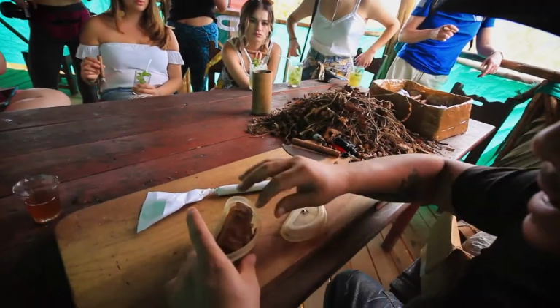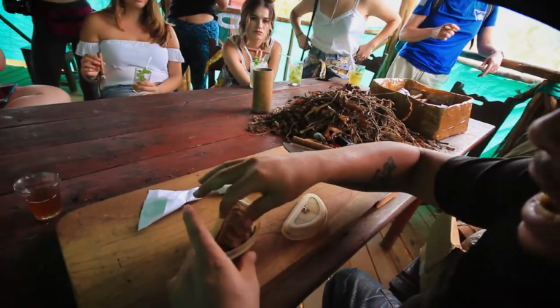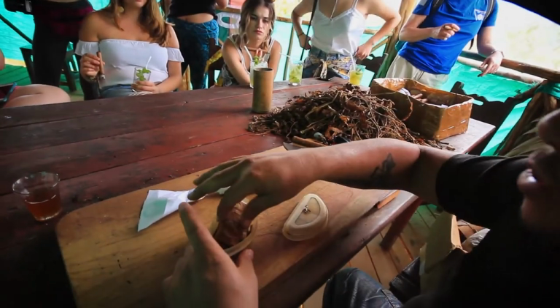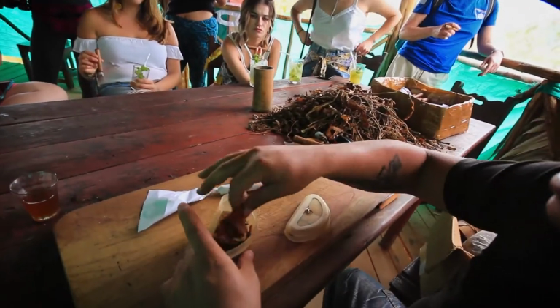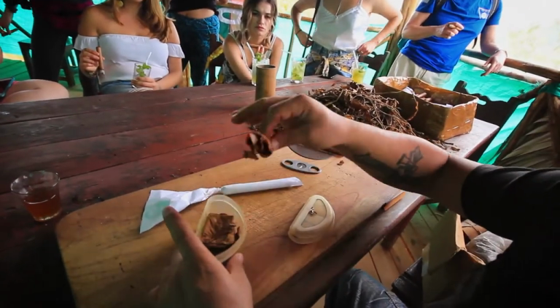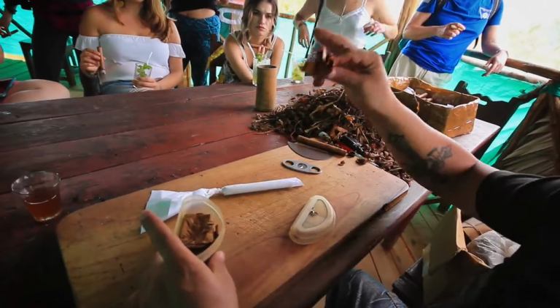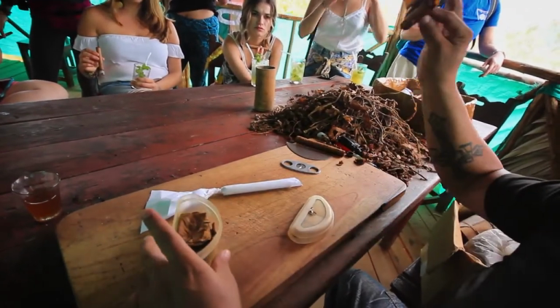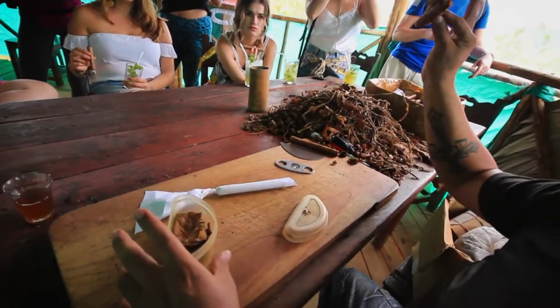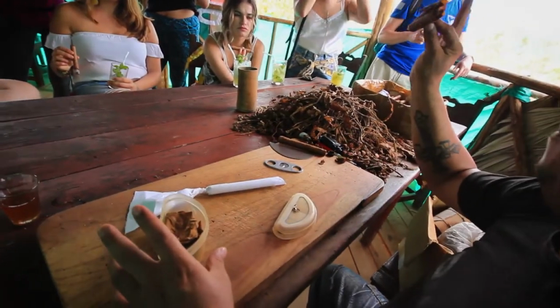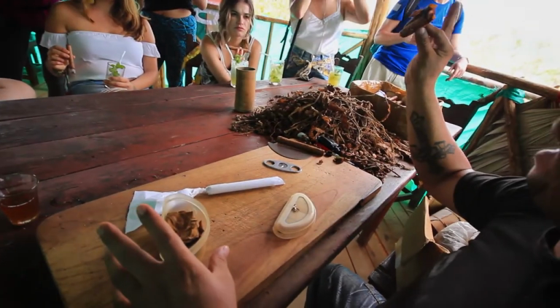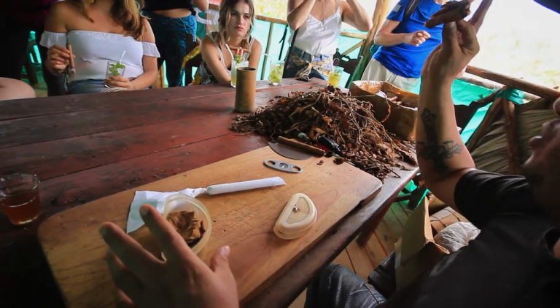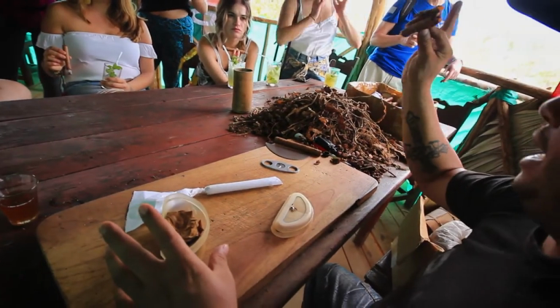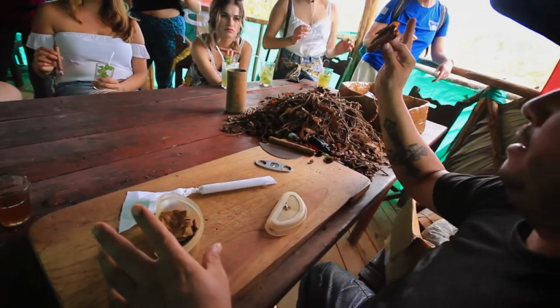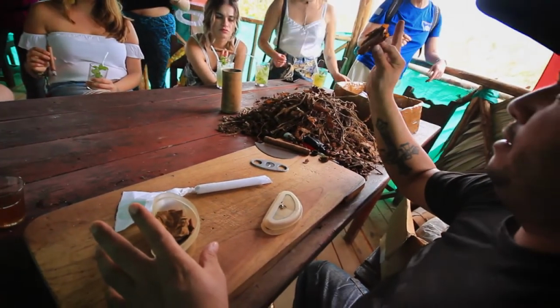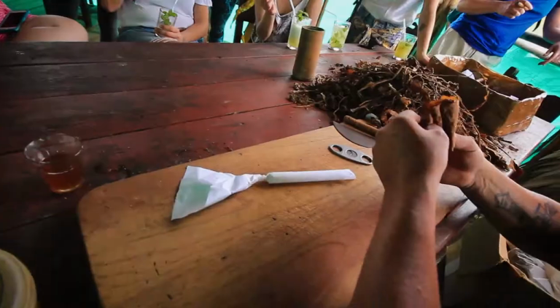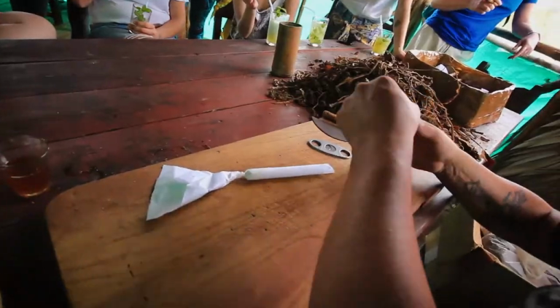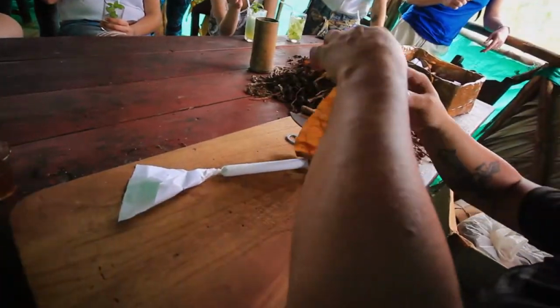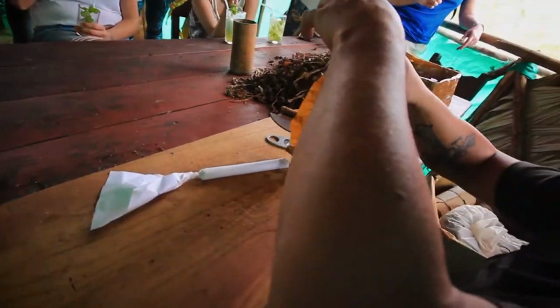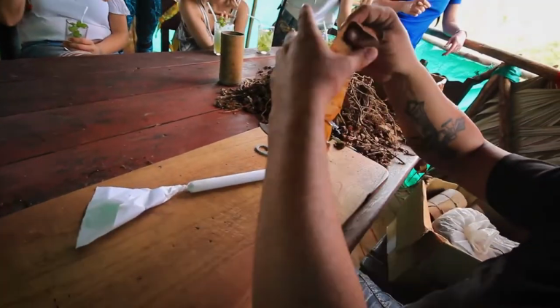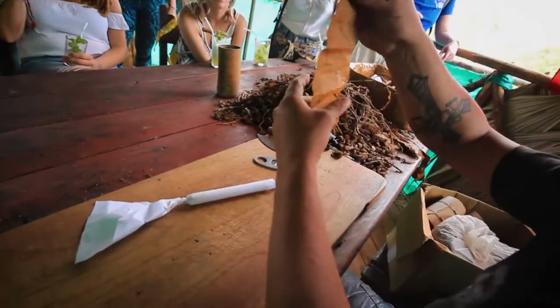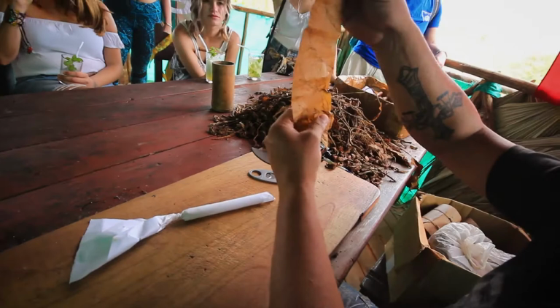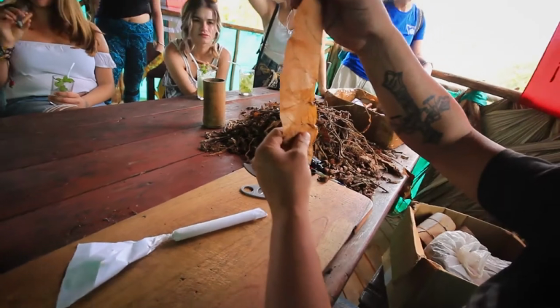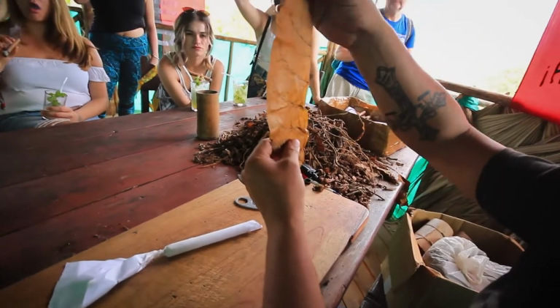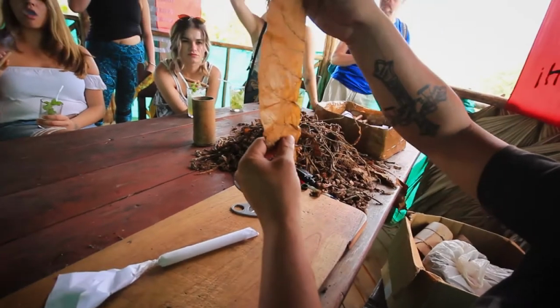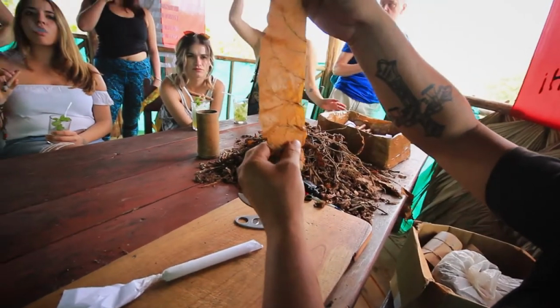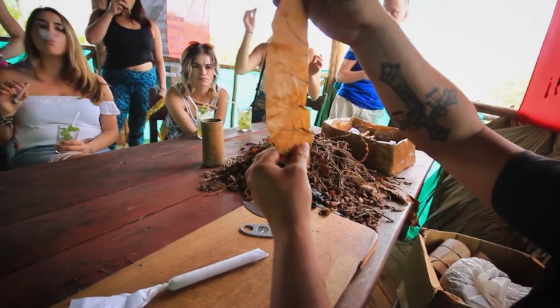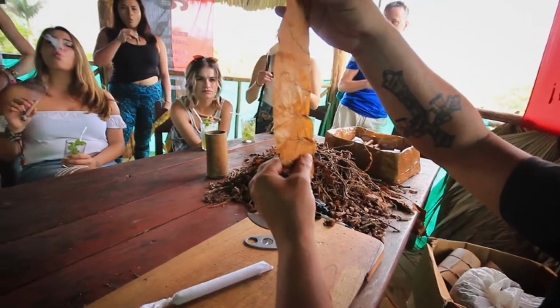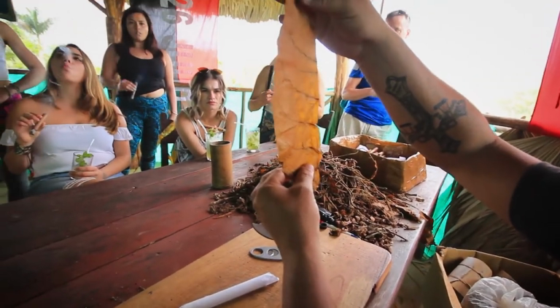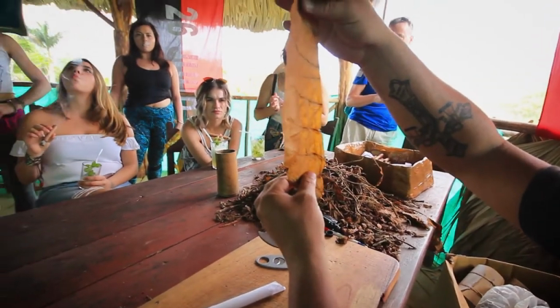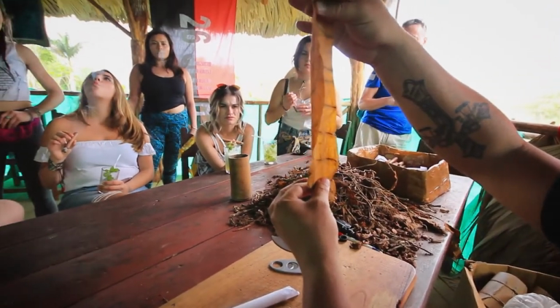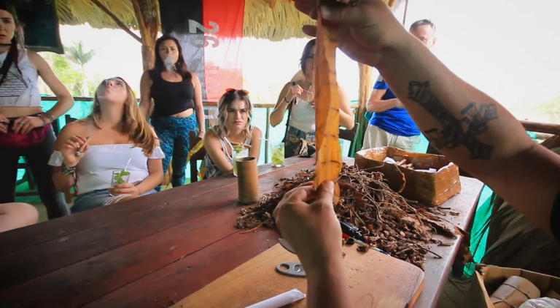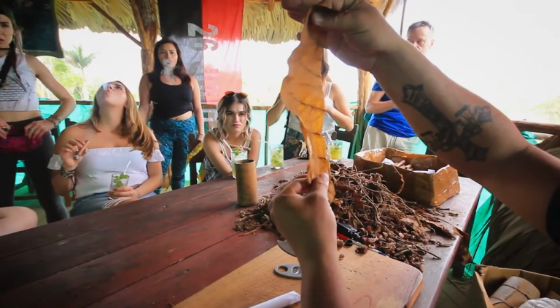Now the special leaf for the outside. The color is the most black and the leaf is the most elastic.